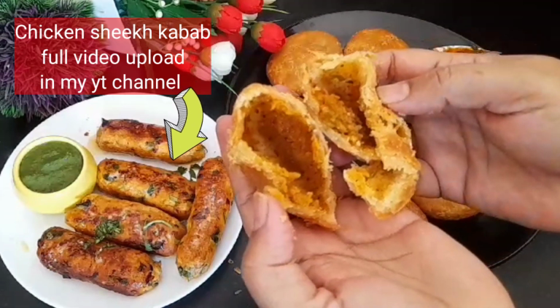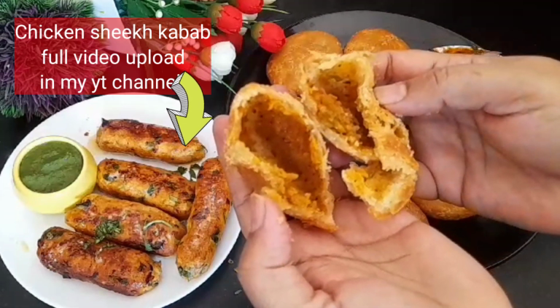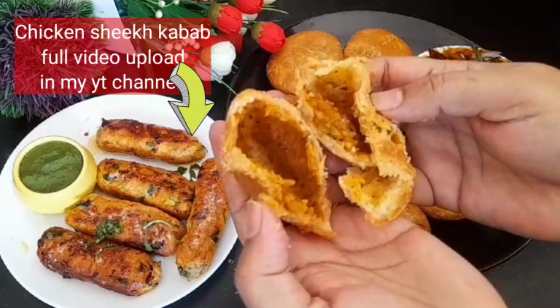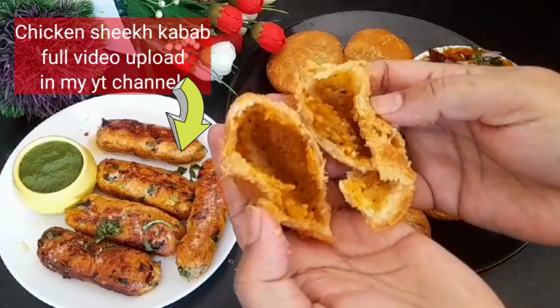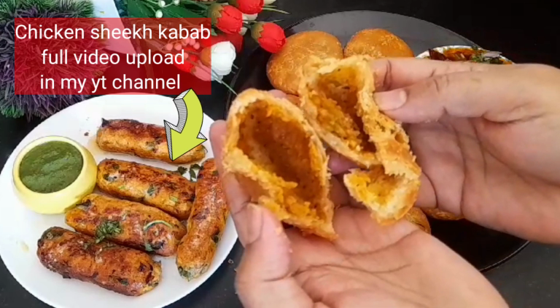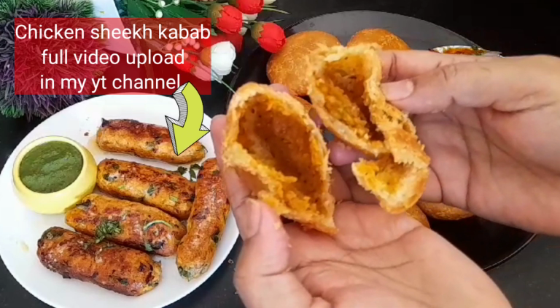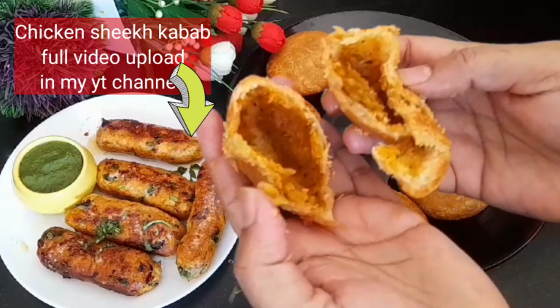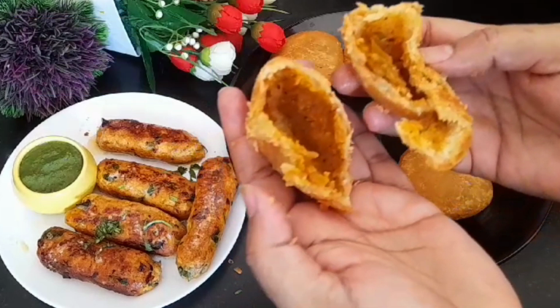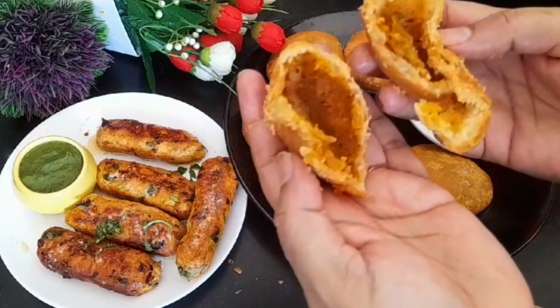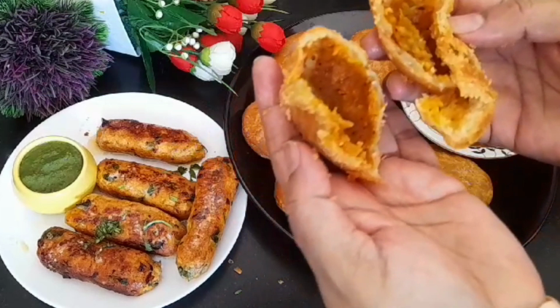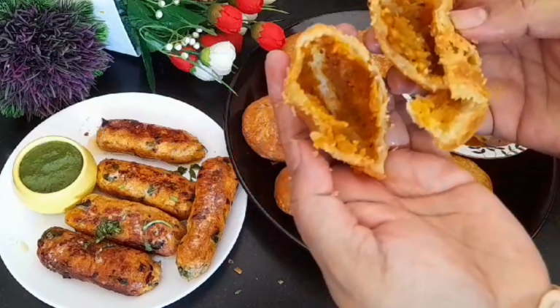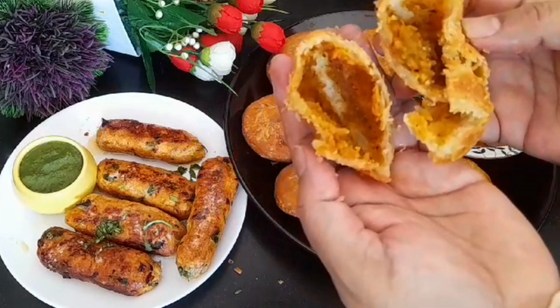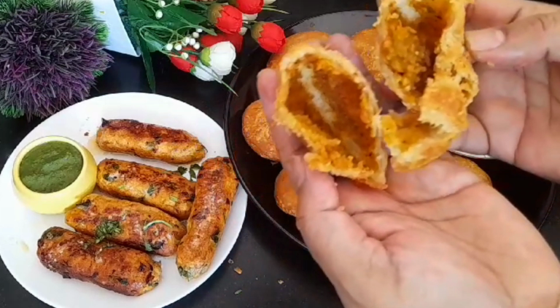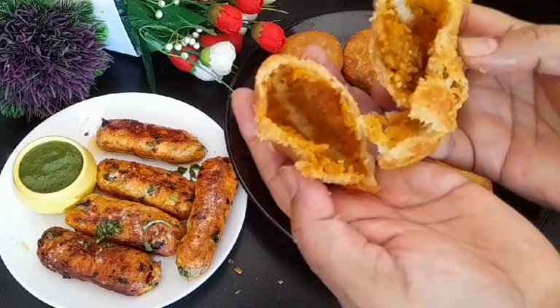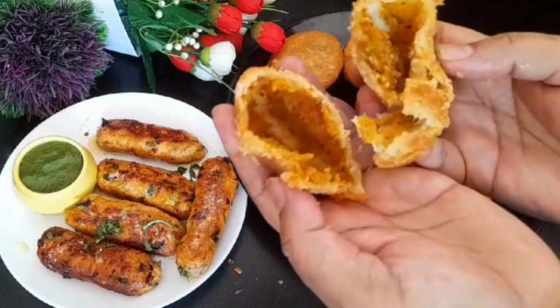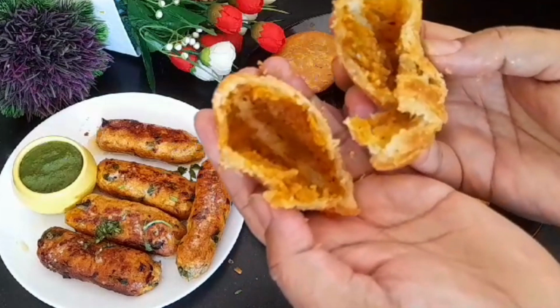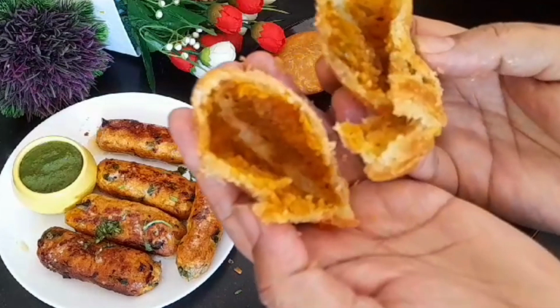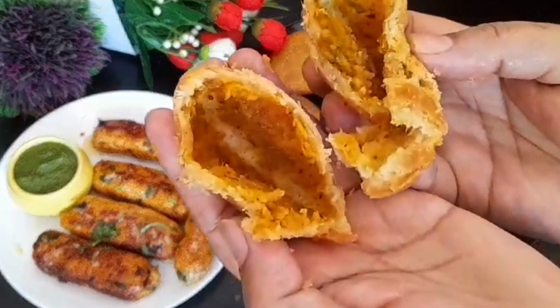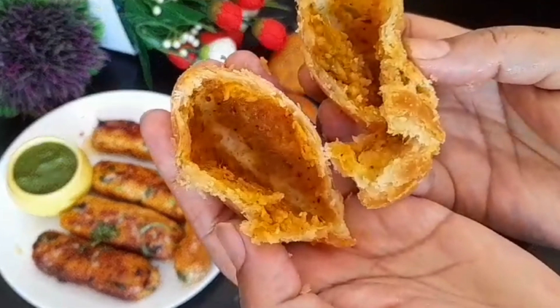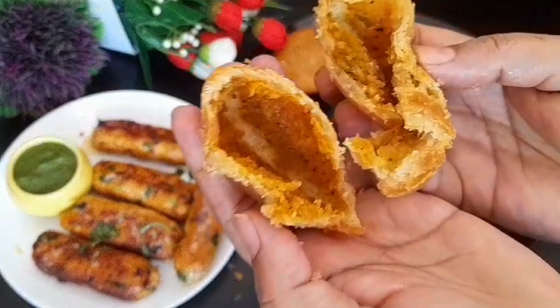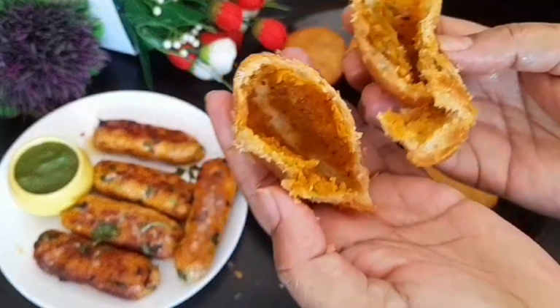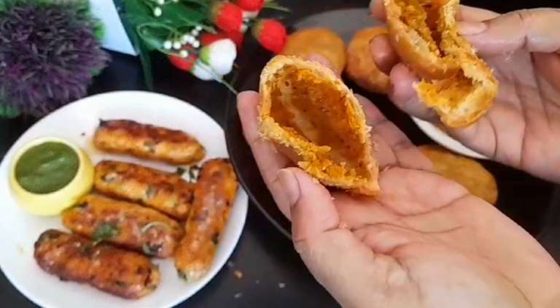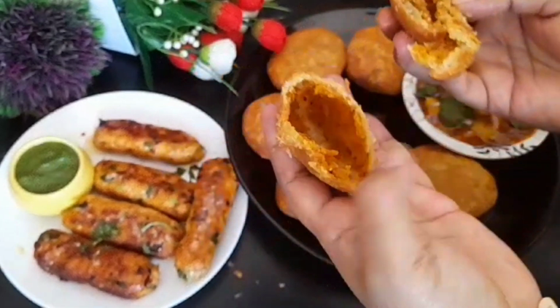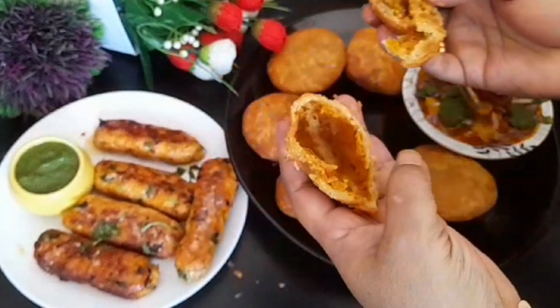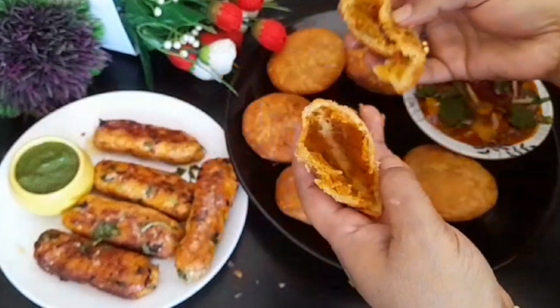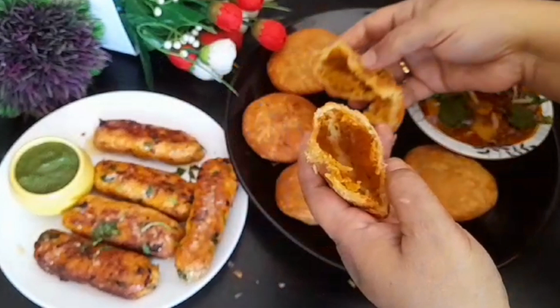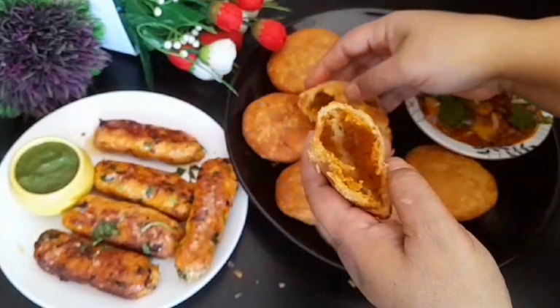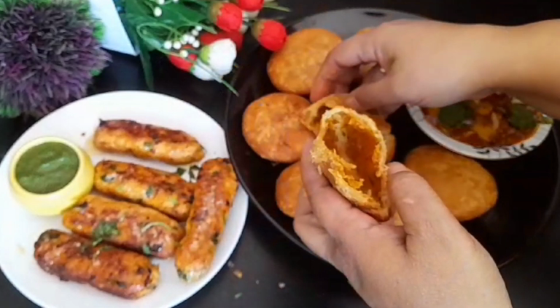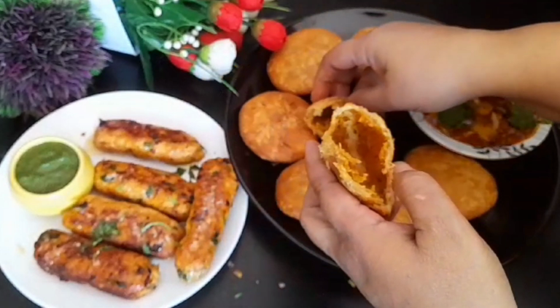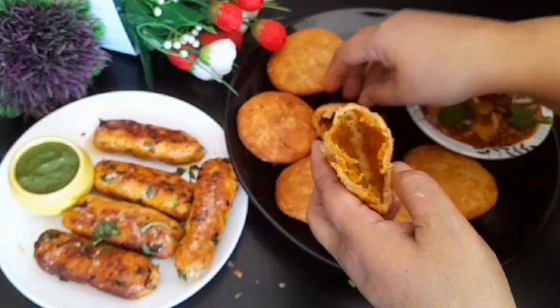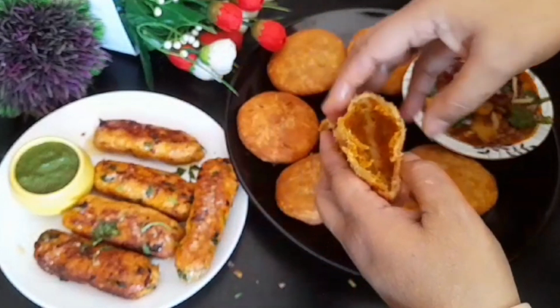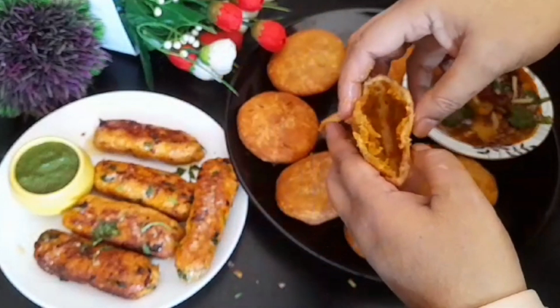So, if you want to make this kind of garlic dish, it's also made at home. Let me tell you how it's made.